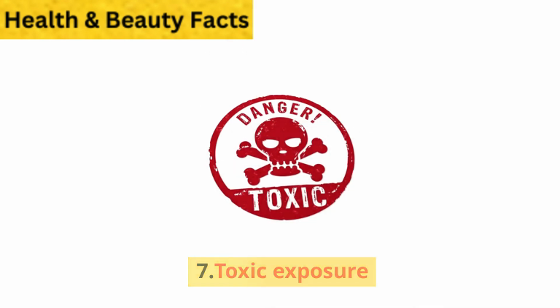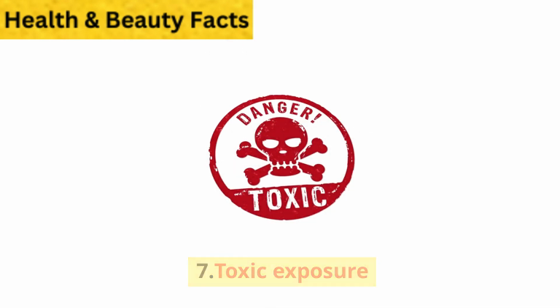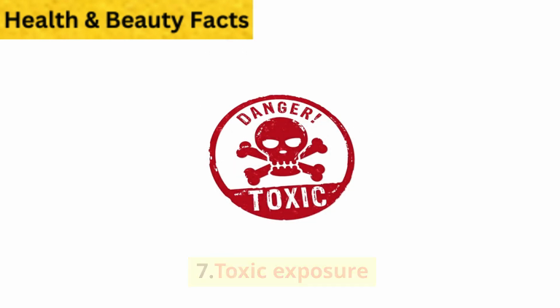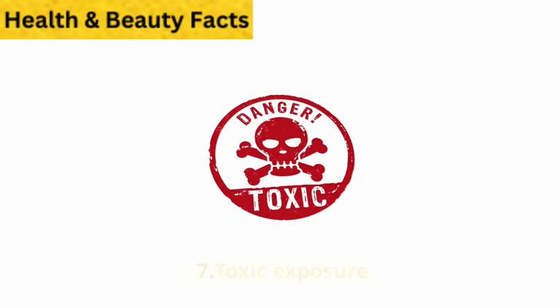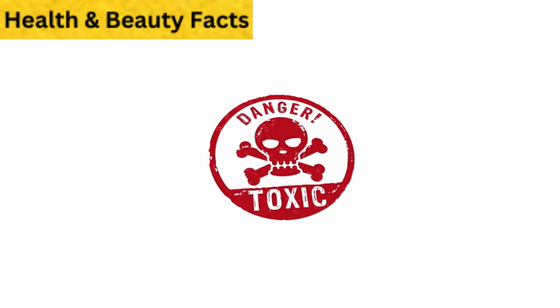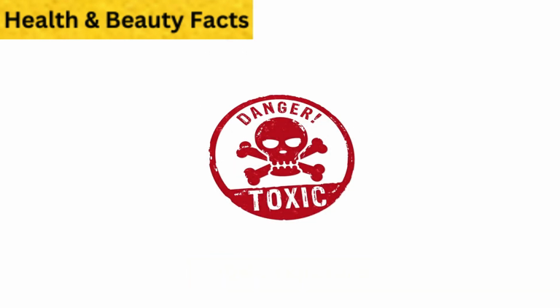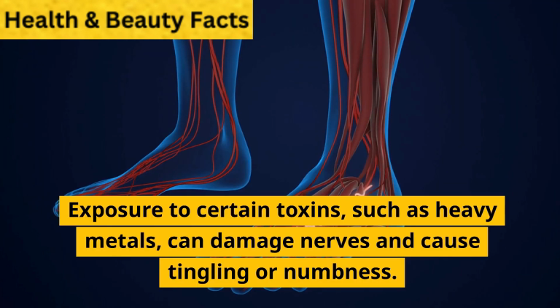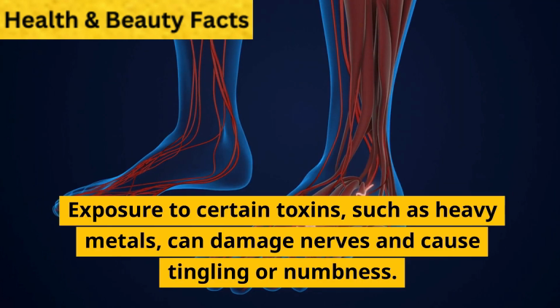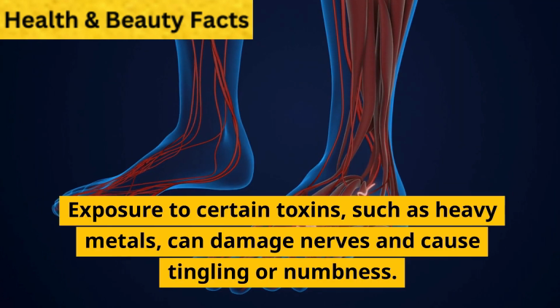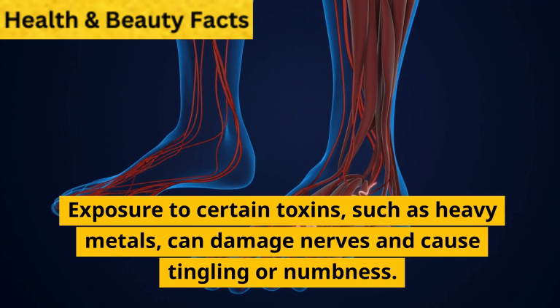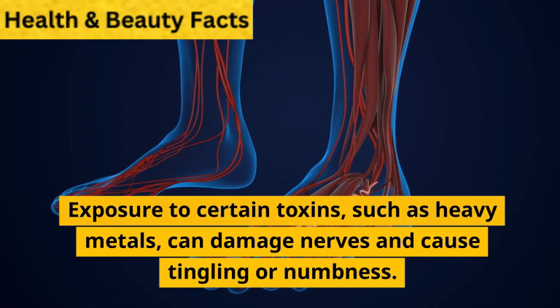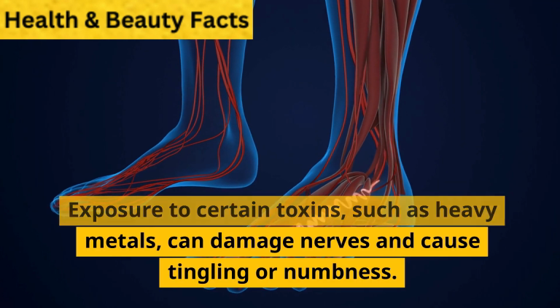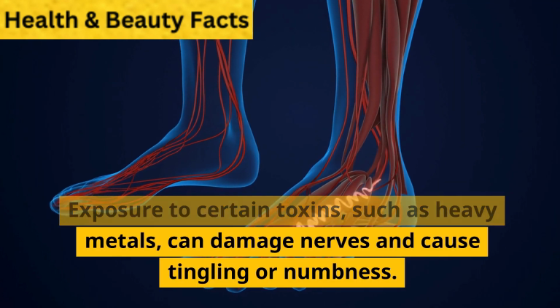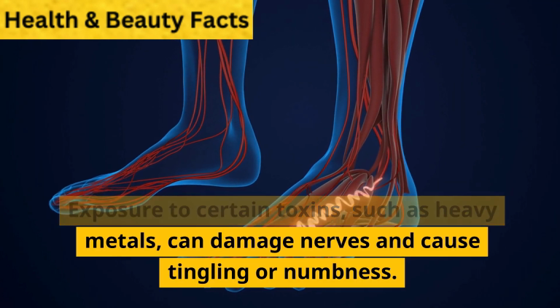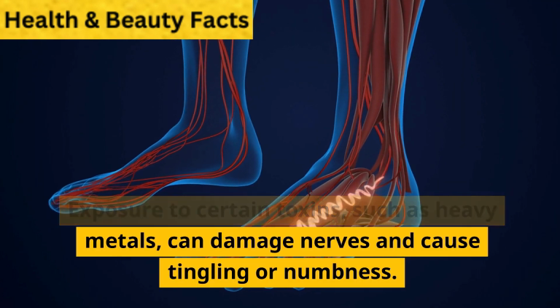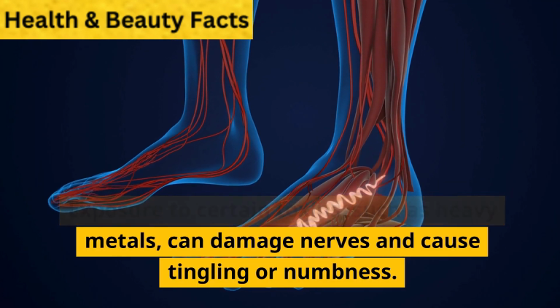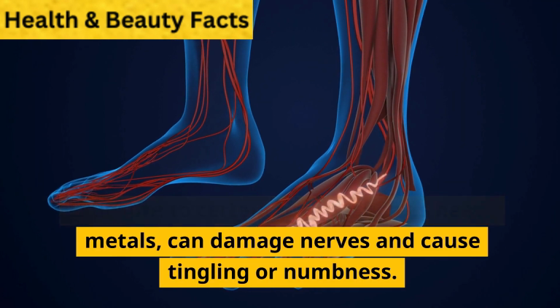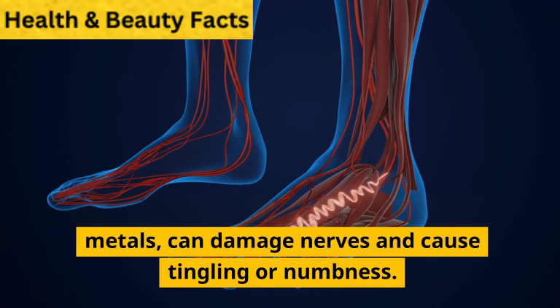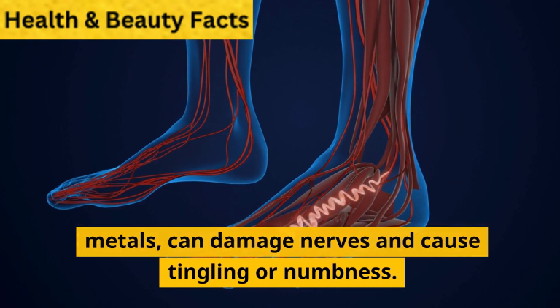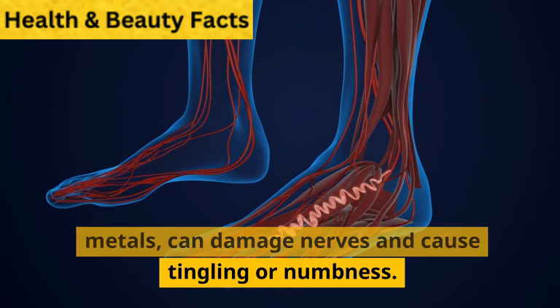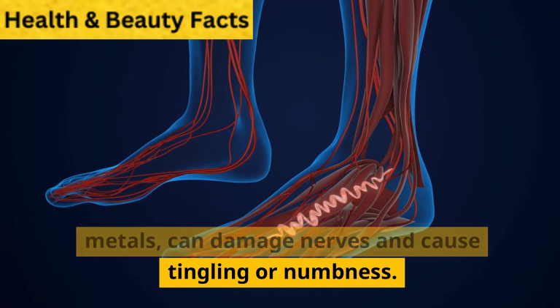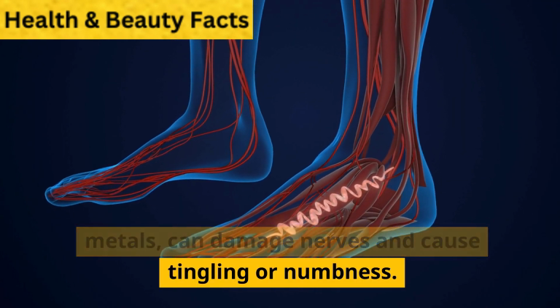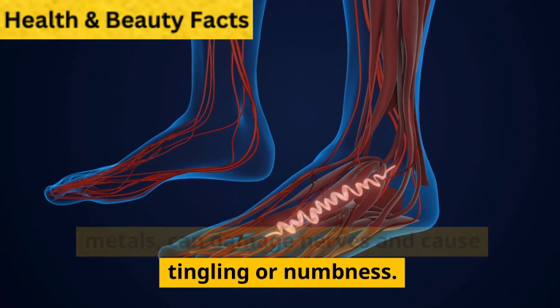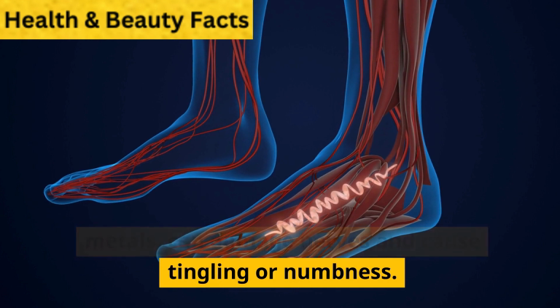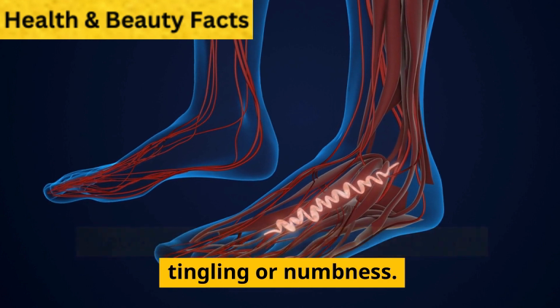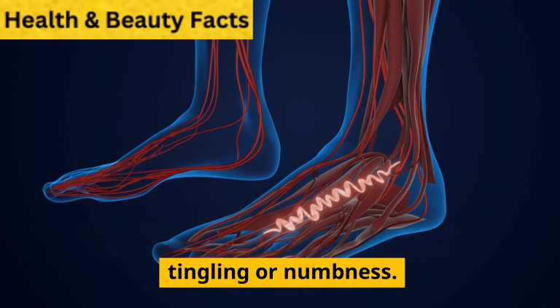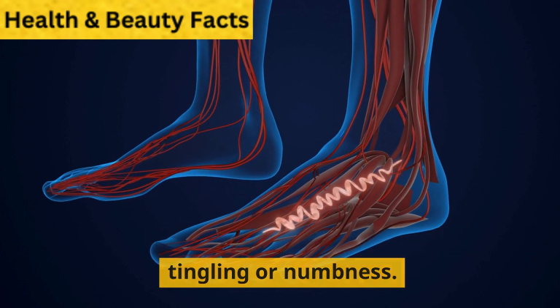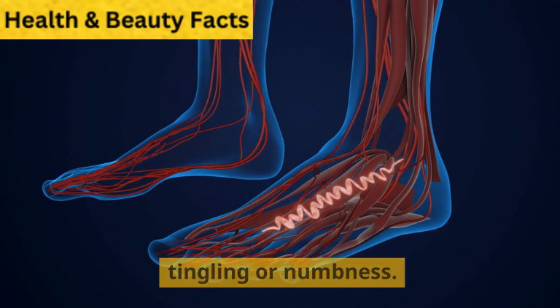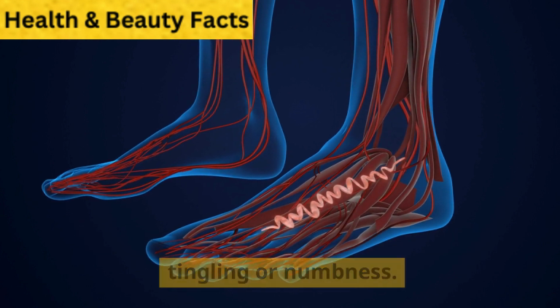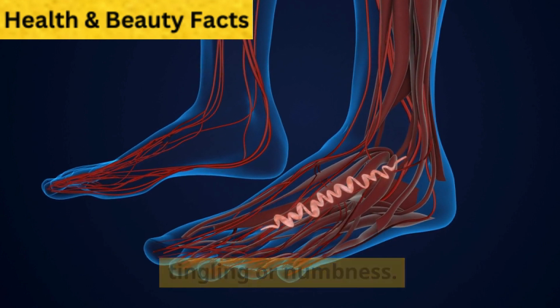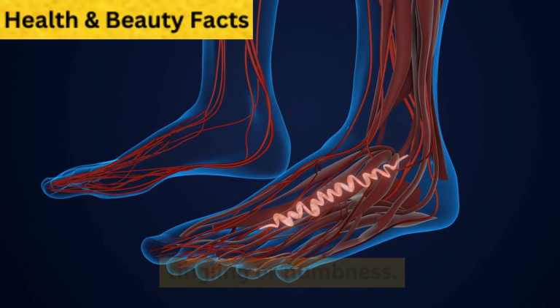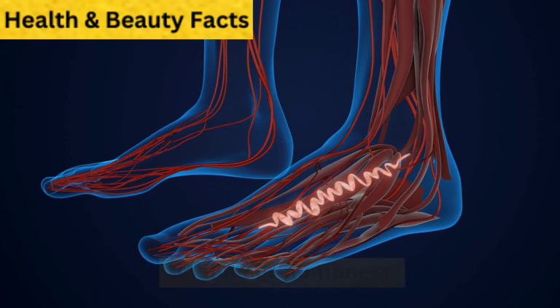7. Toxic exposure. Exposure to certain toxins, such as heavy metals, can damage nerves and cause tingling or numbness.